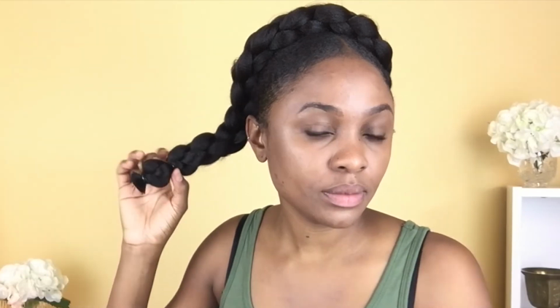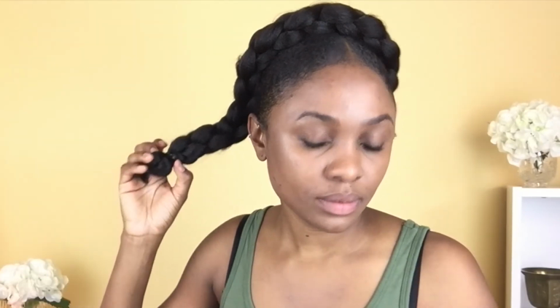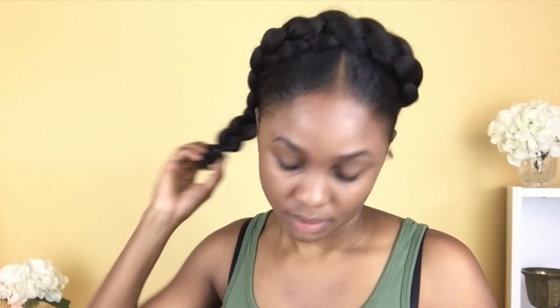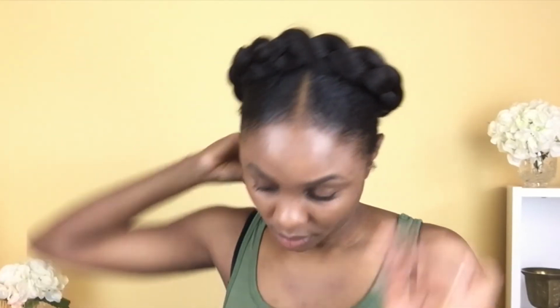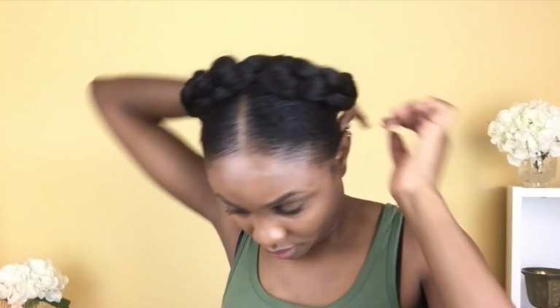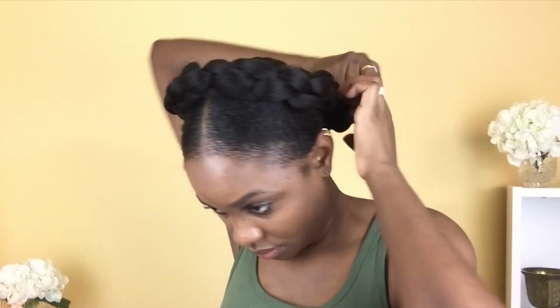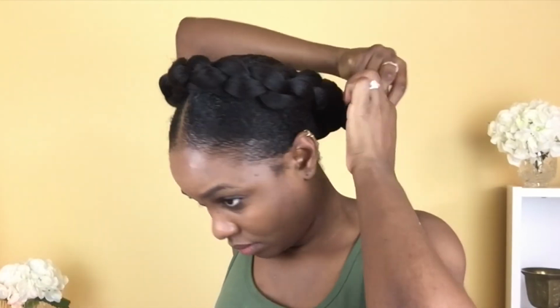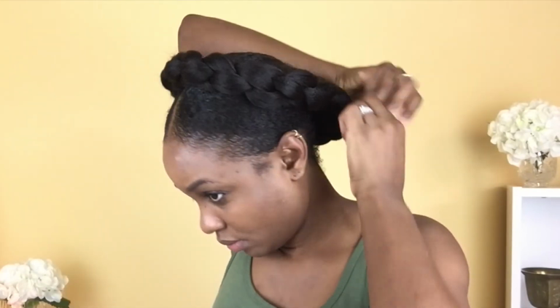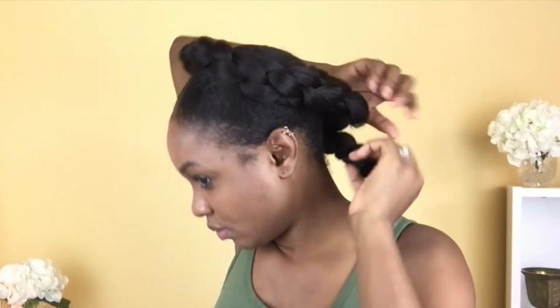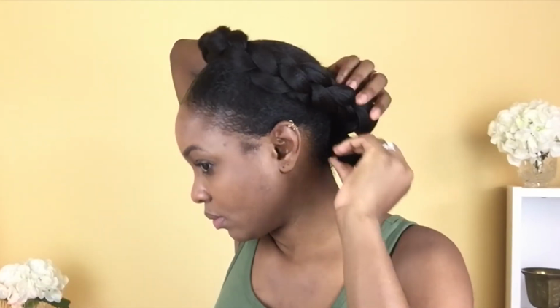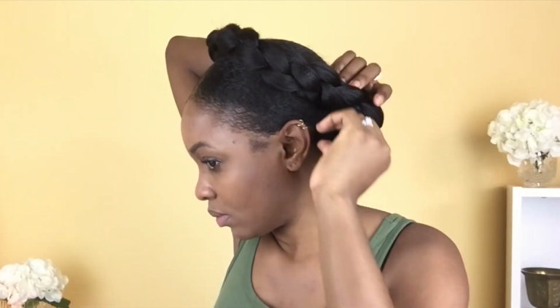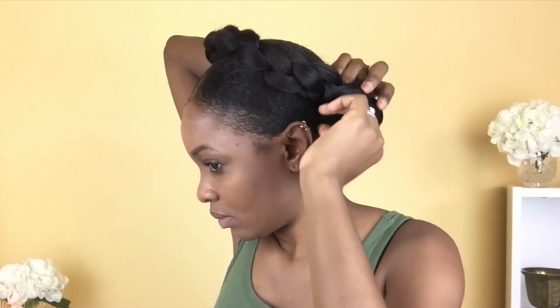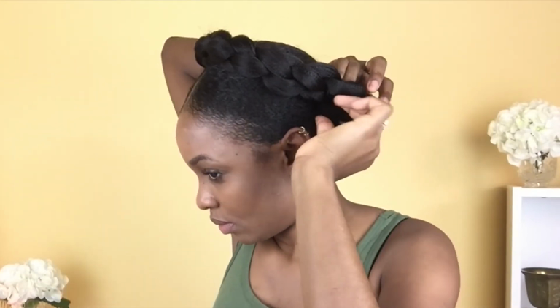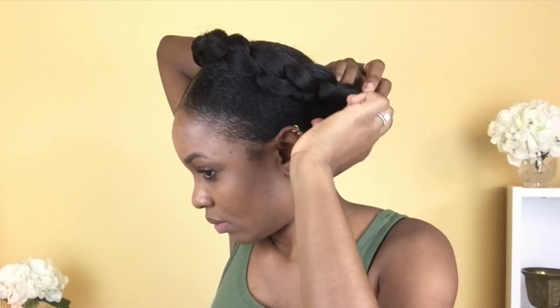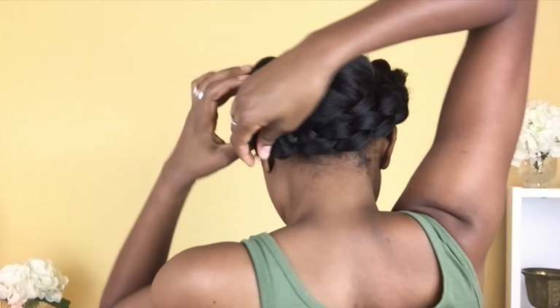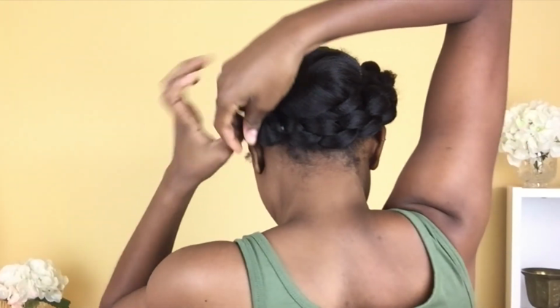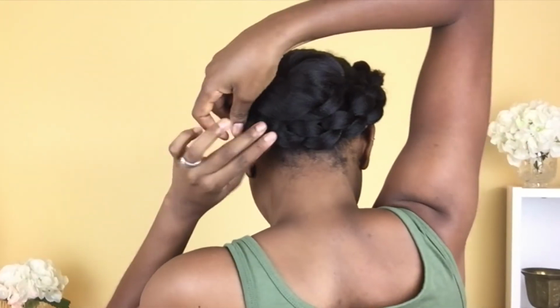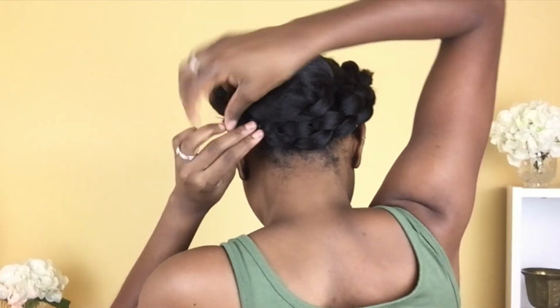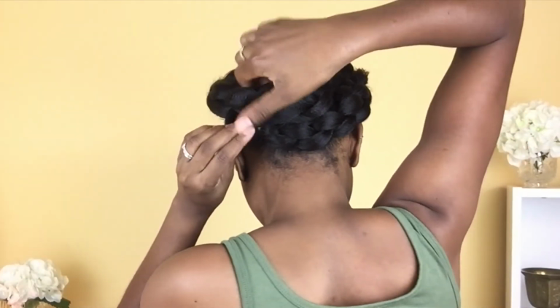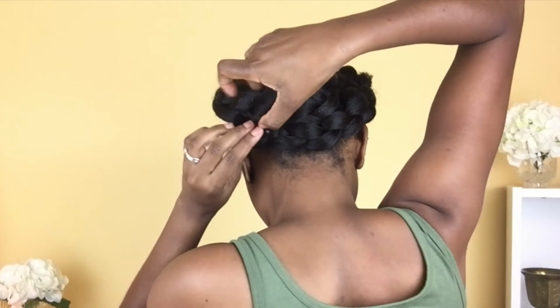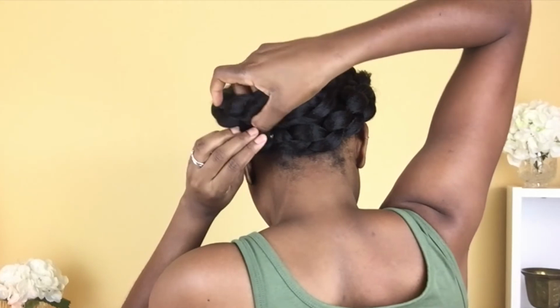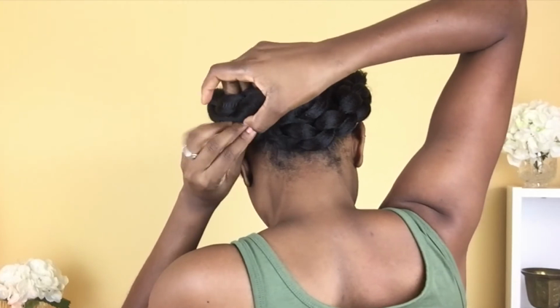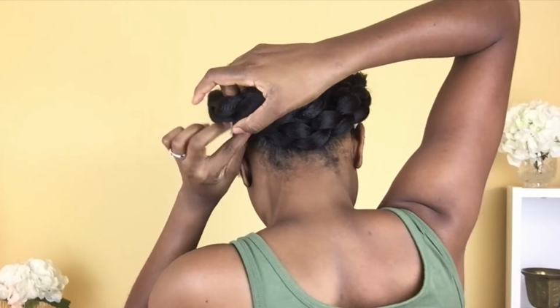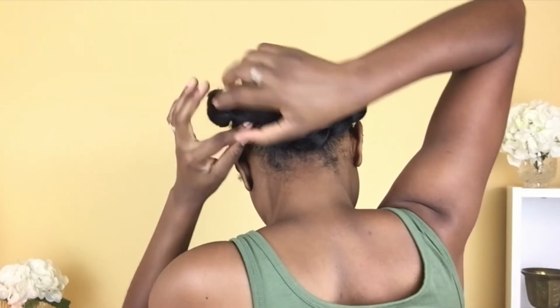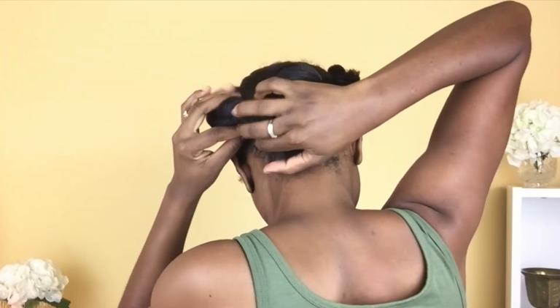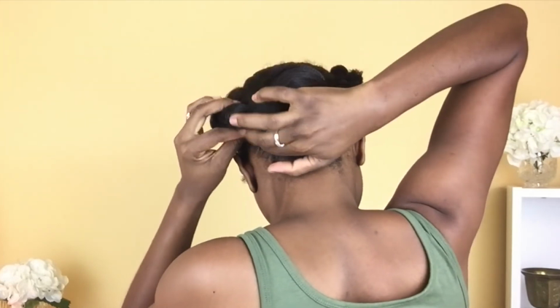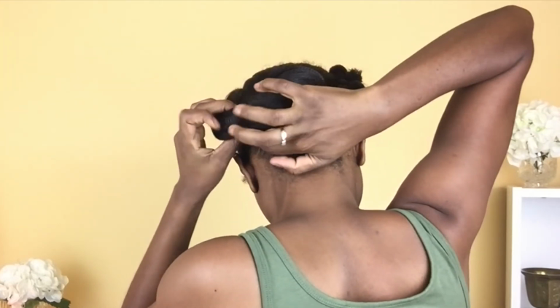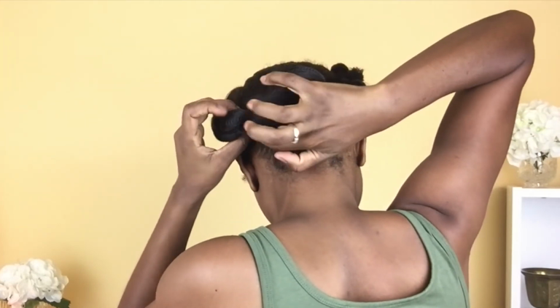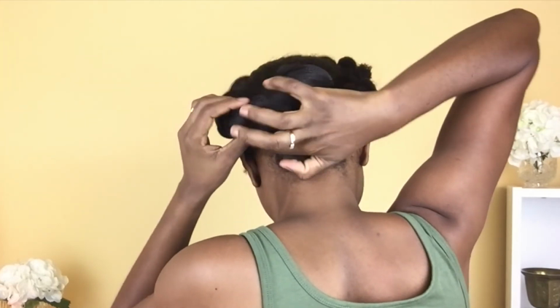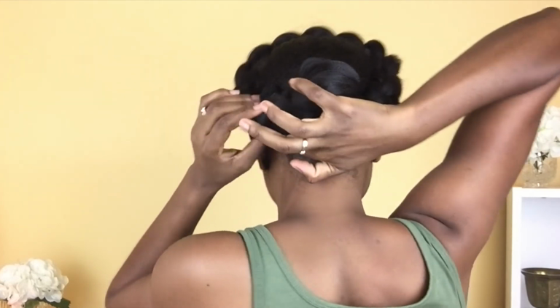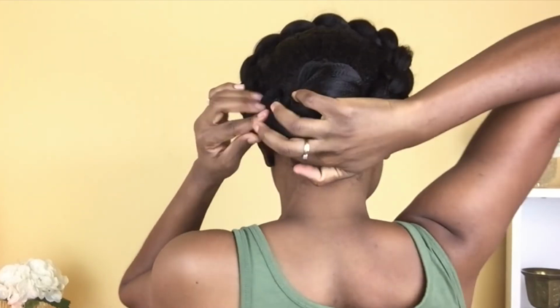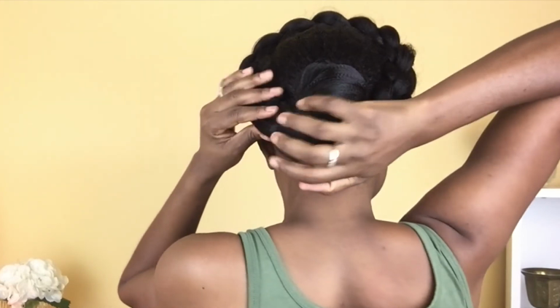After that I just tuck the hair underneath at the back and then use some more bobby pins to hold it in place.